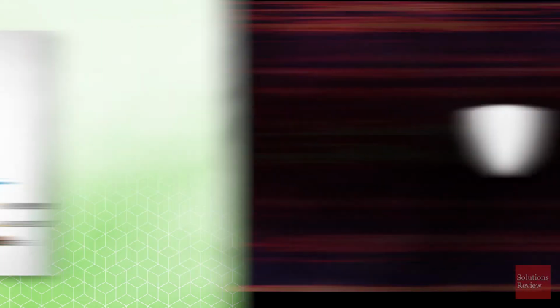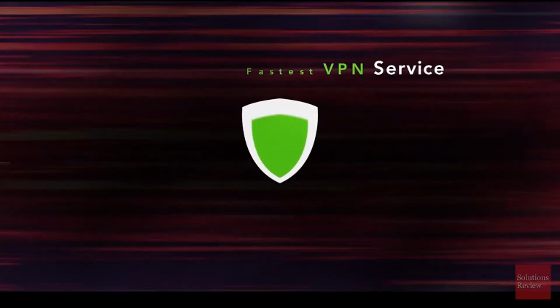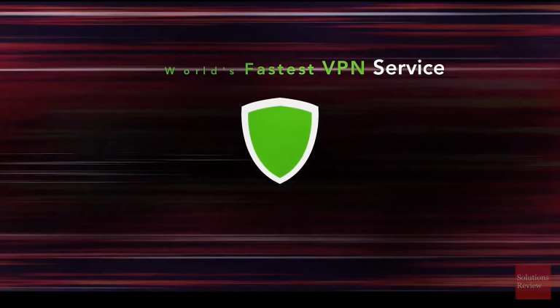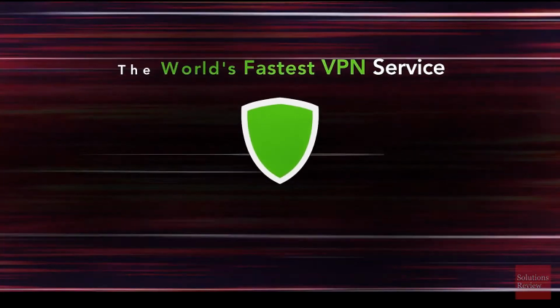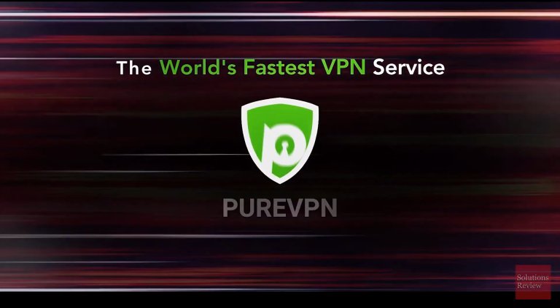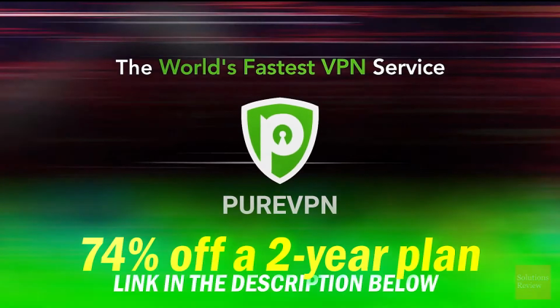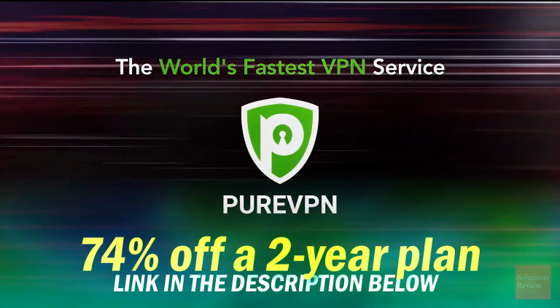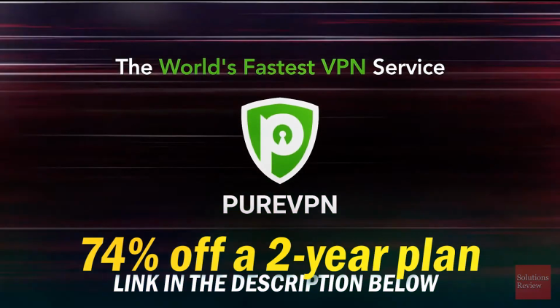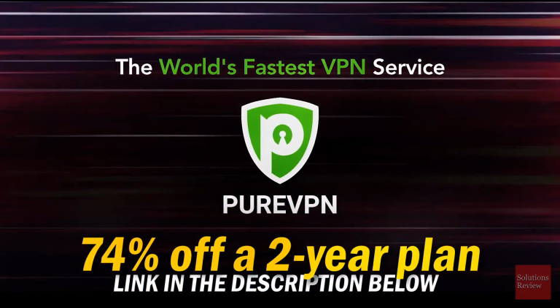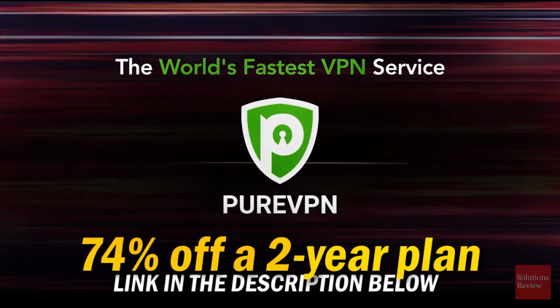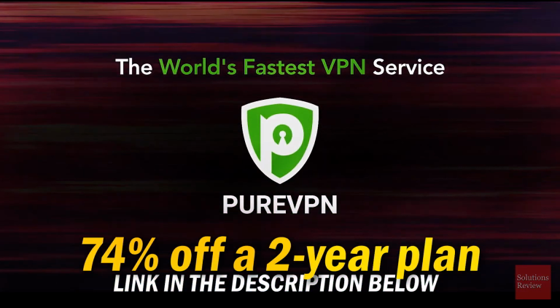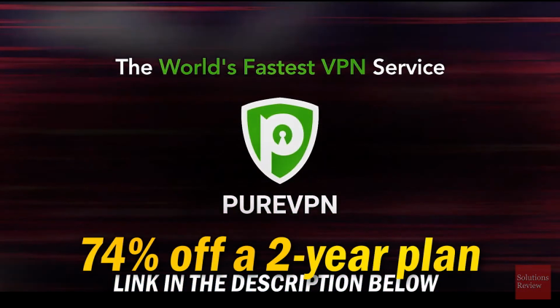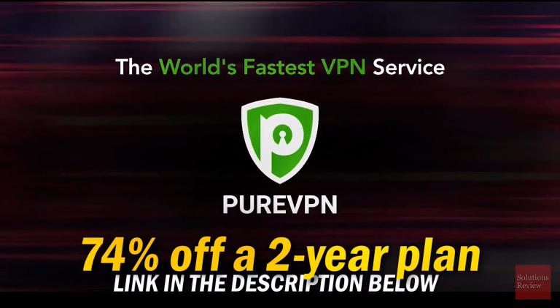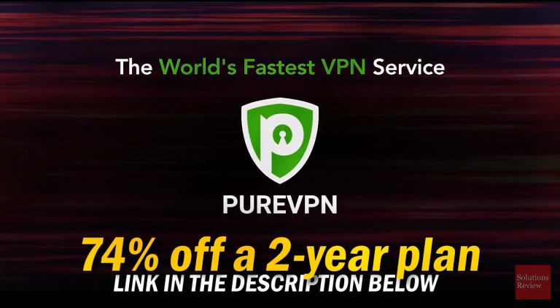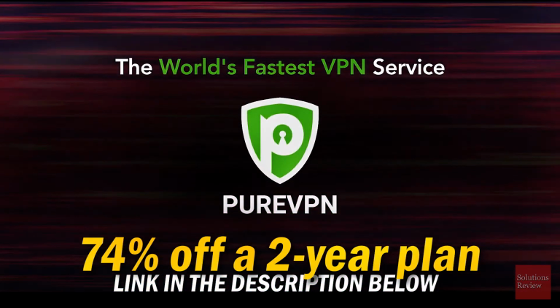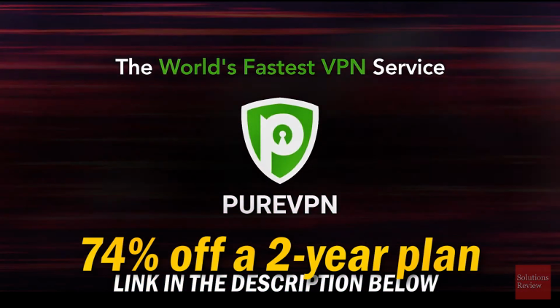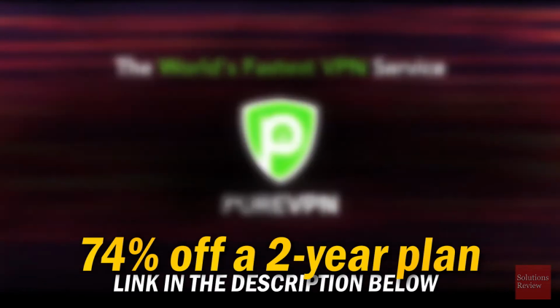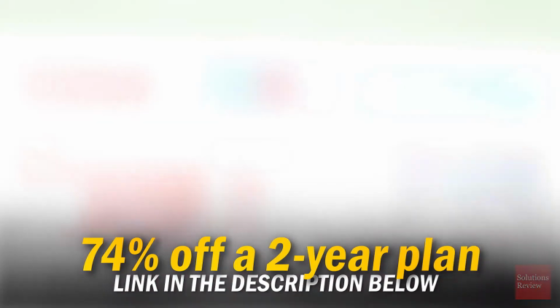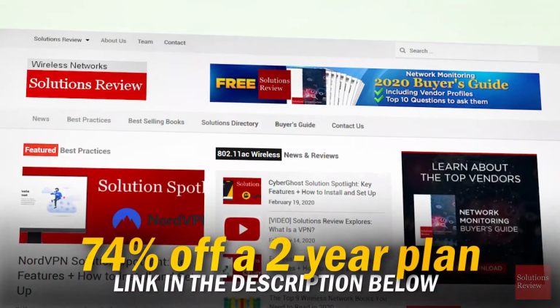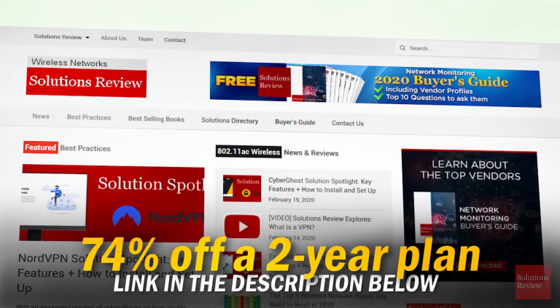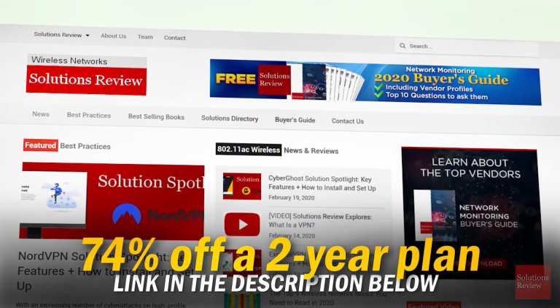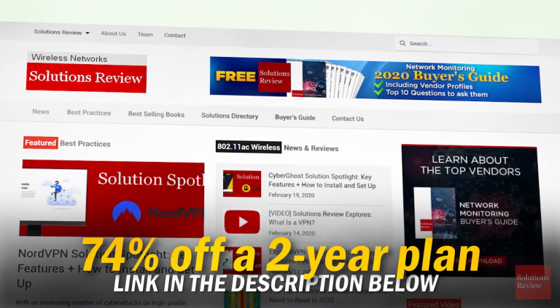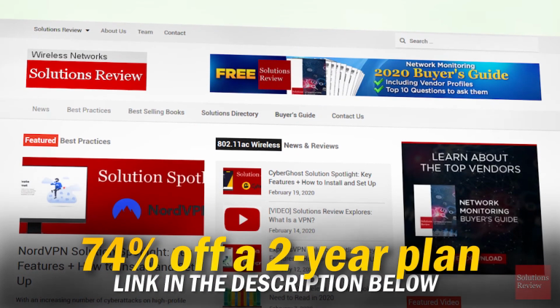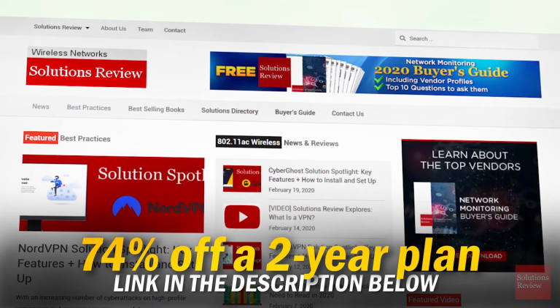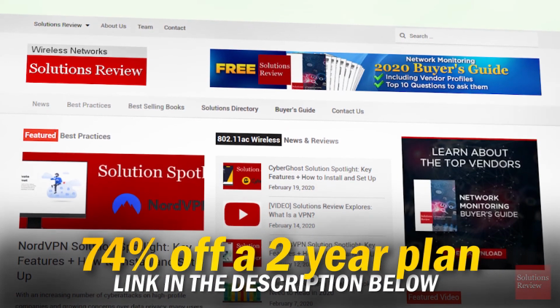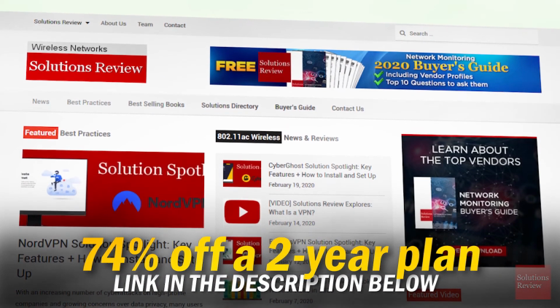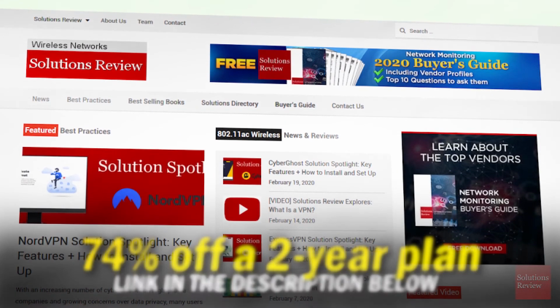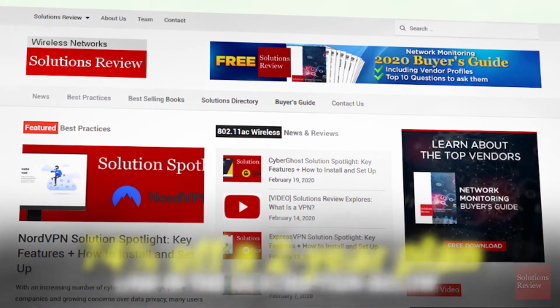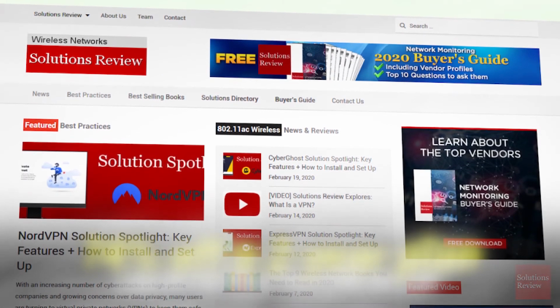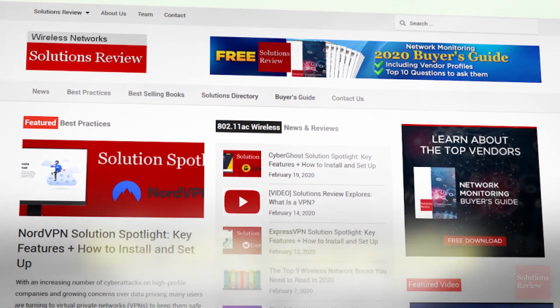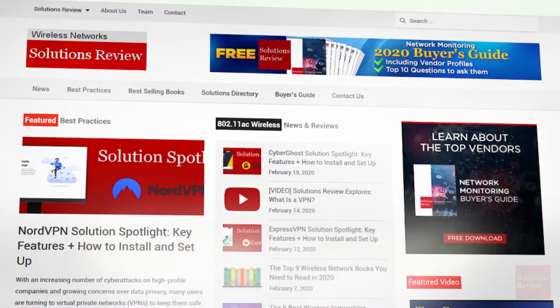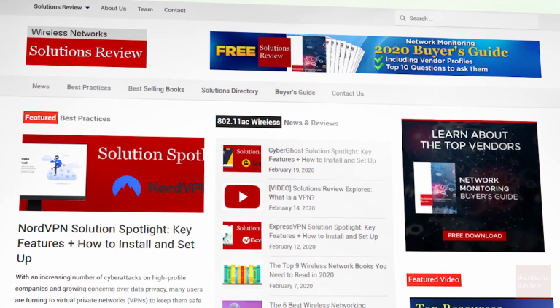Sign up today and save 74% by using our affiliate link below. For Solutions Review, I'm Jonathan Paula. Thanks for watching.